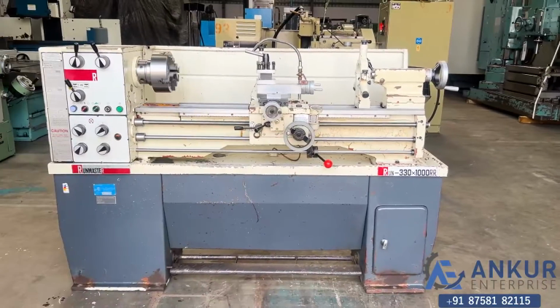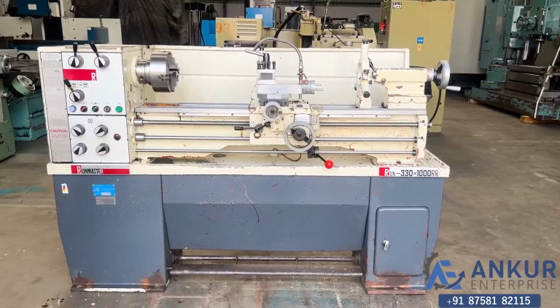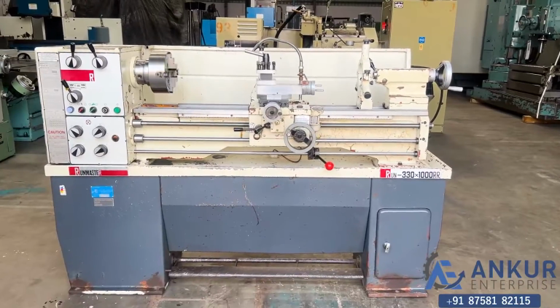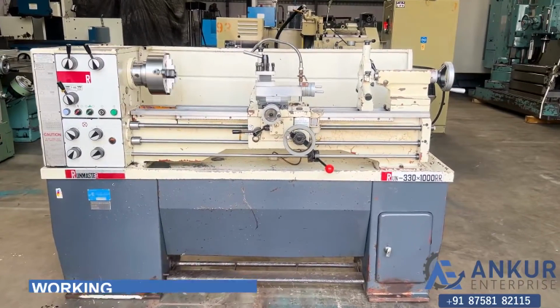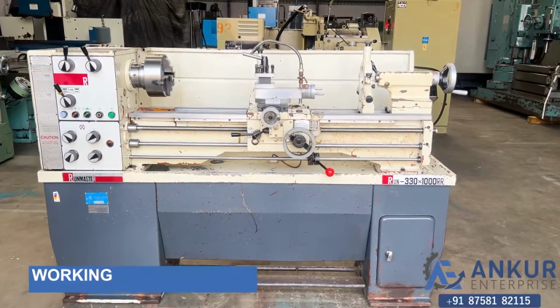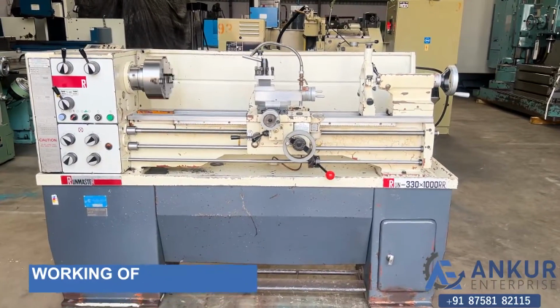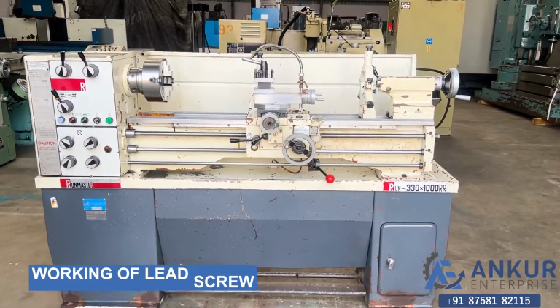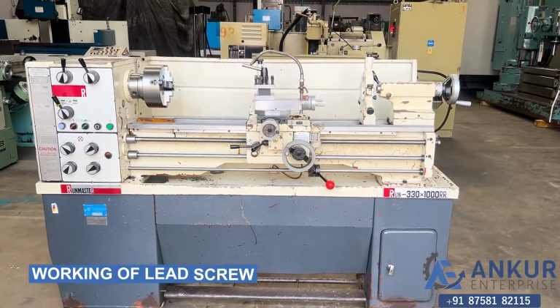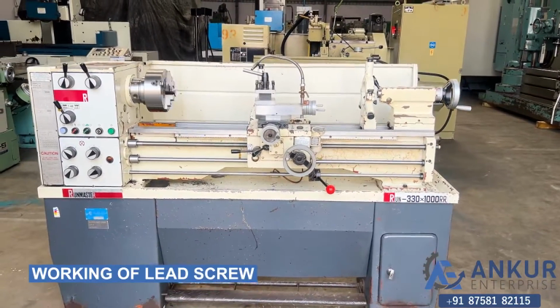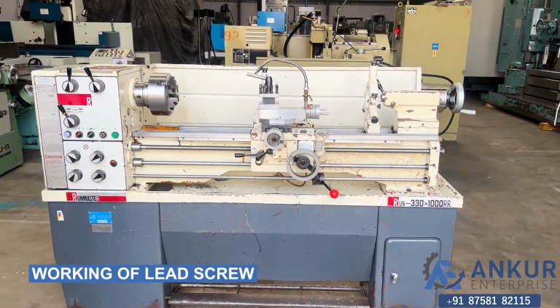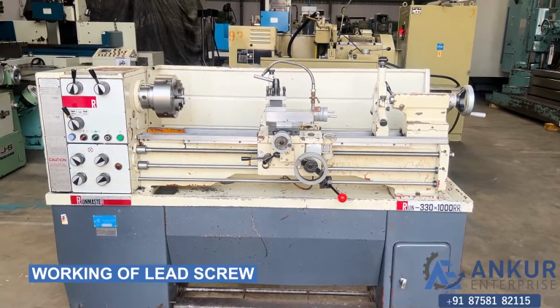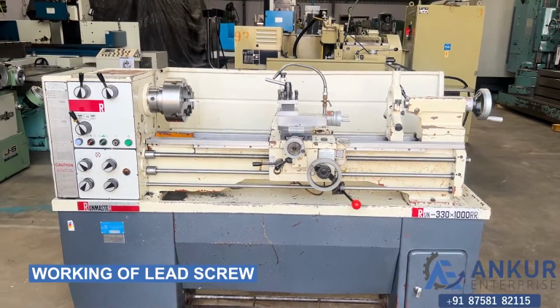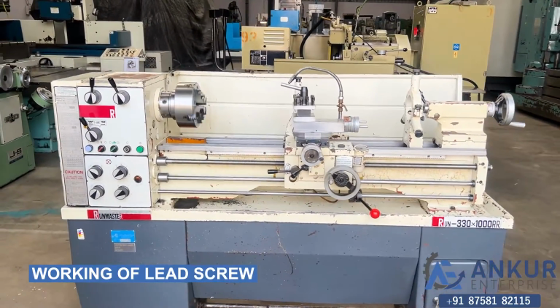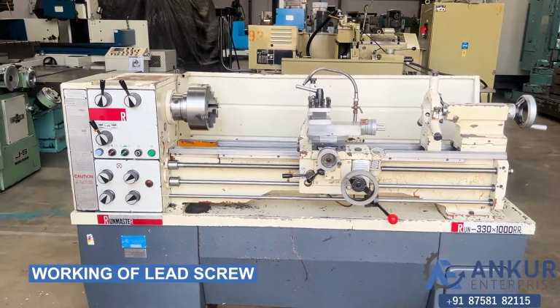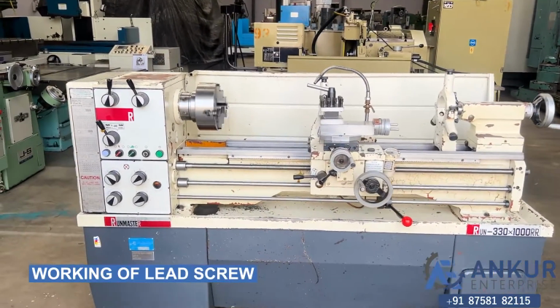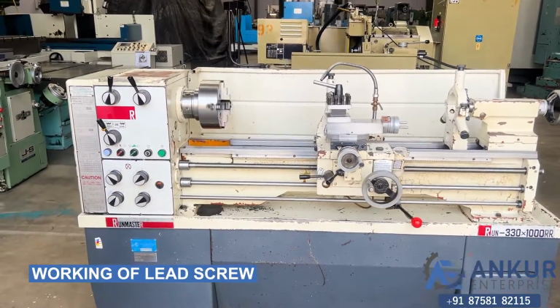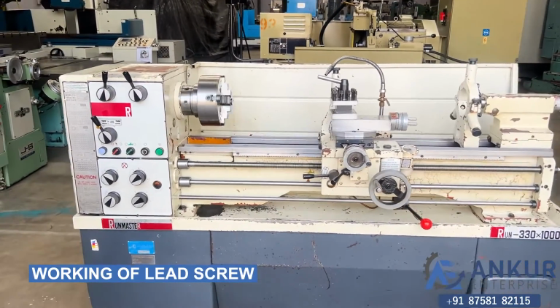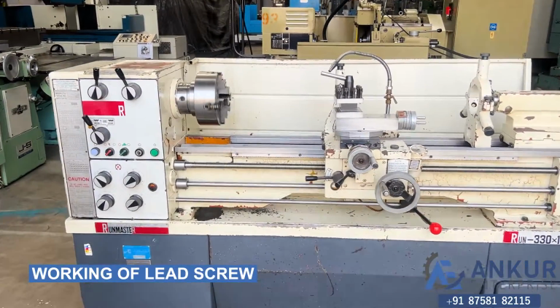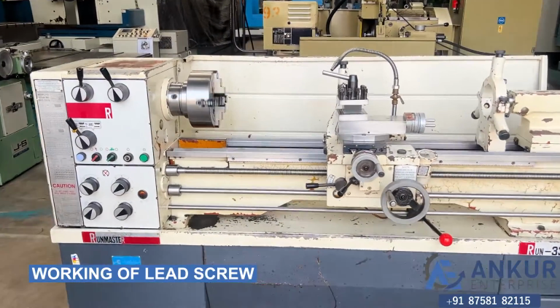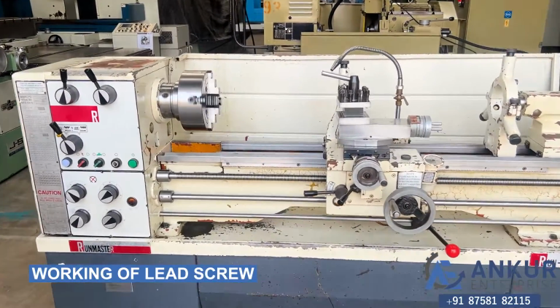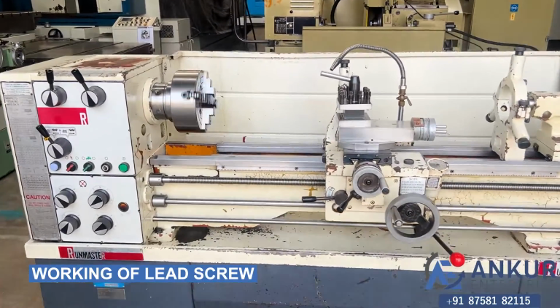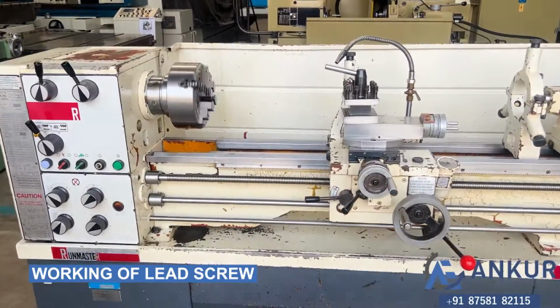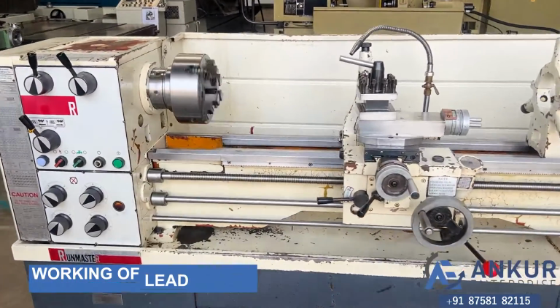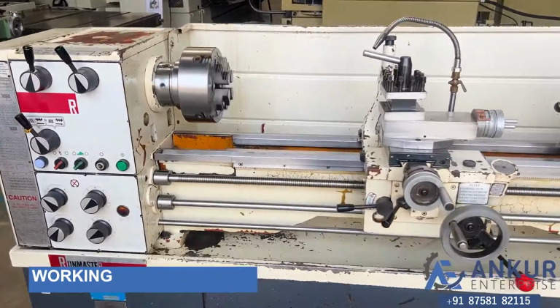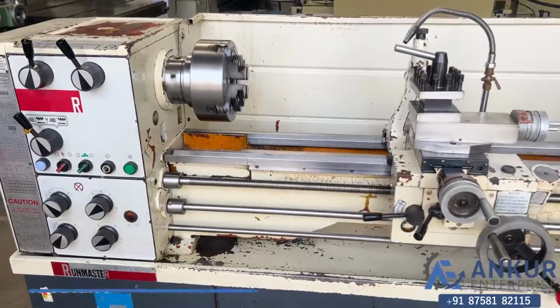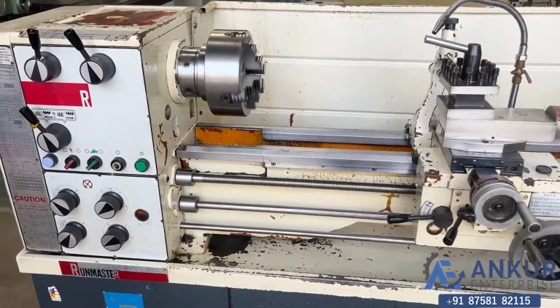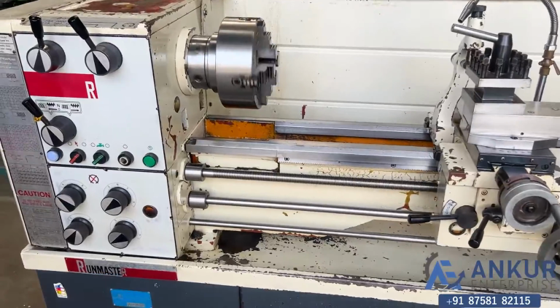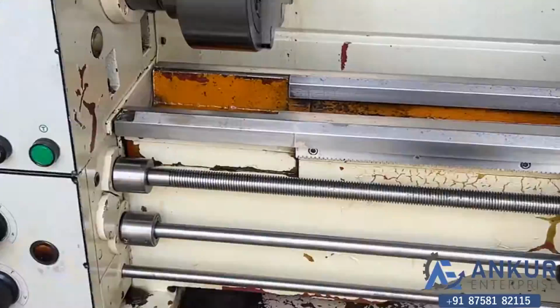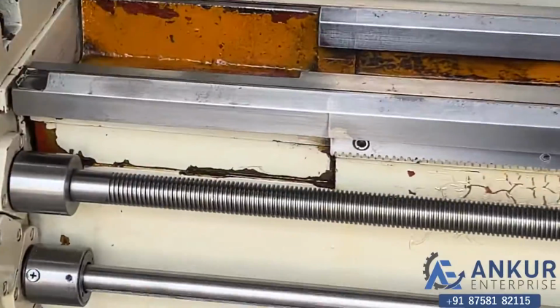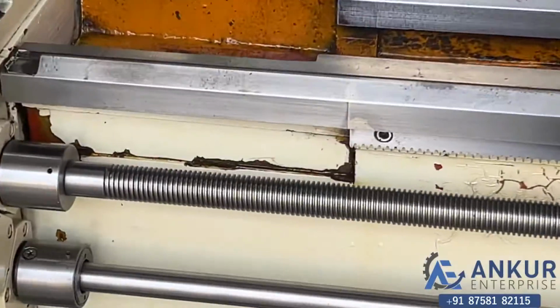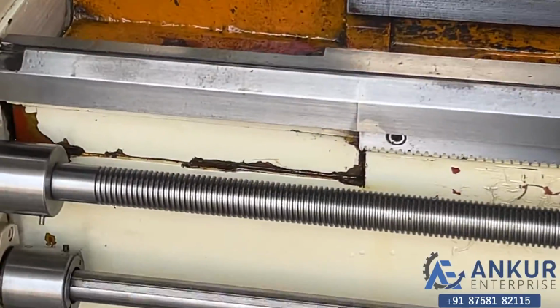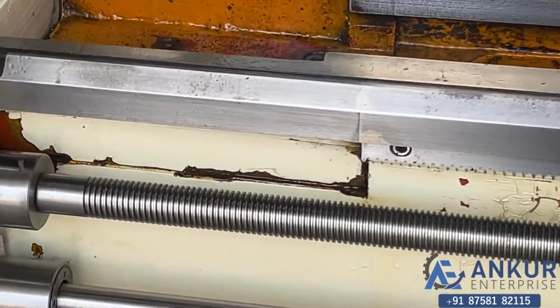Now we will see the working of the lead screw. Currently the lead screw is working.